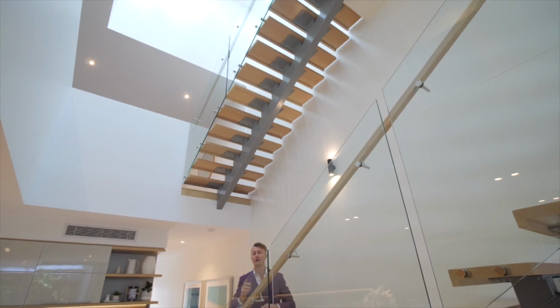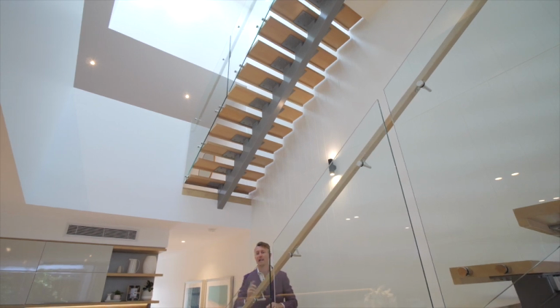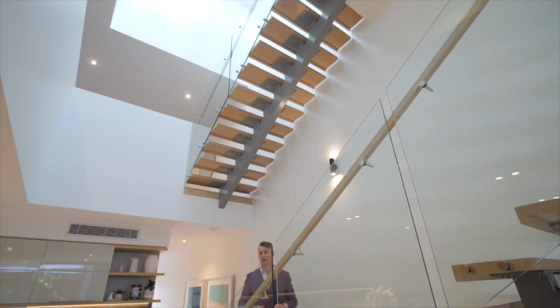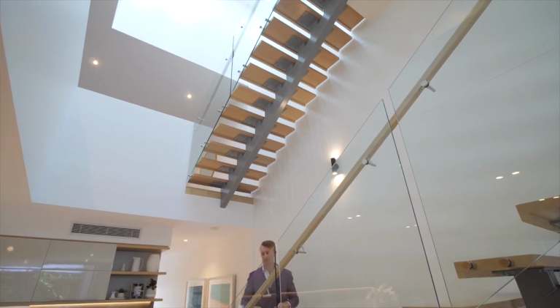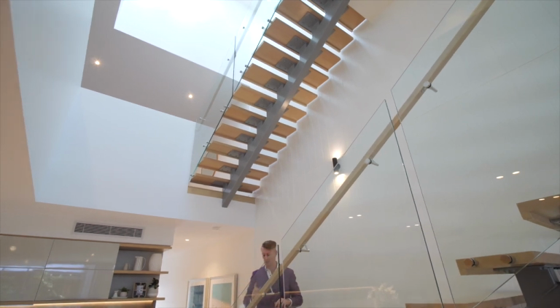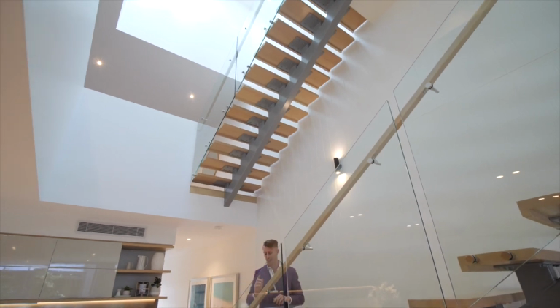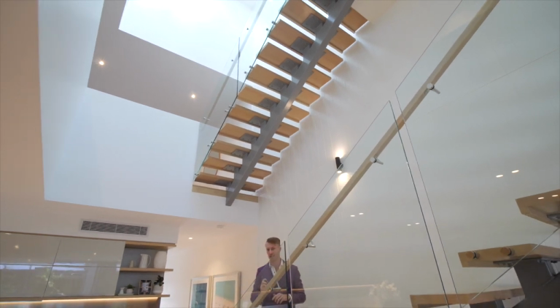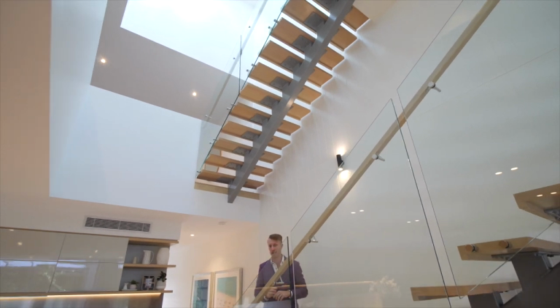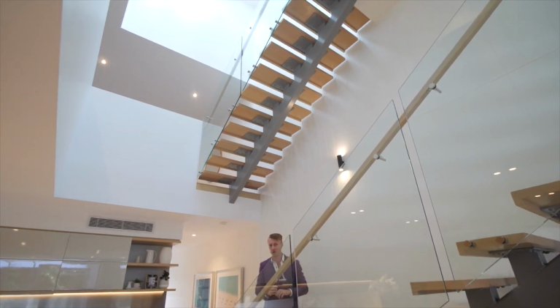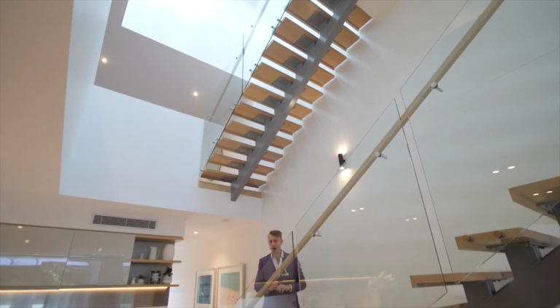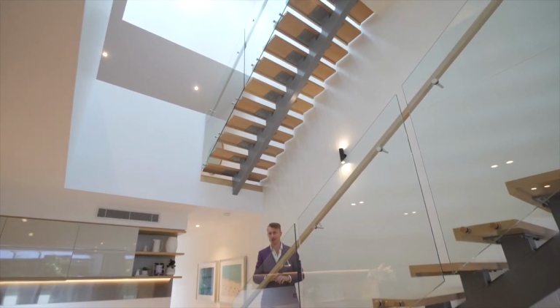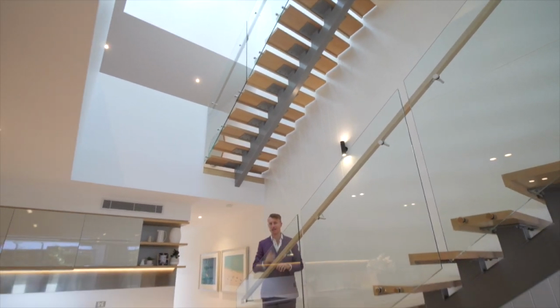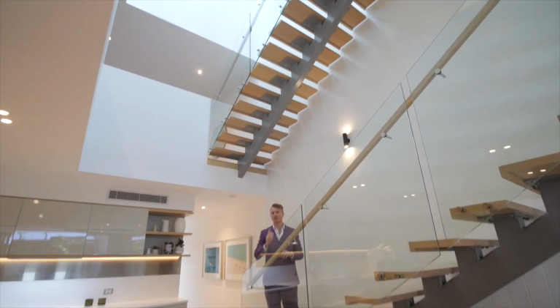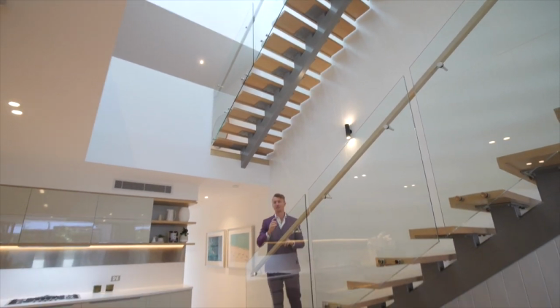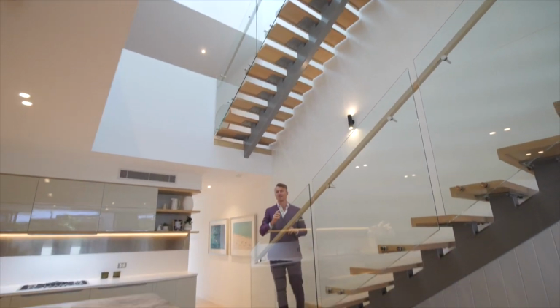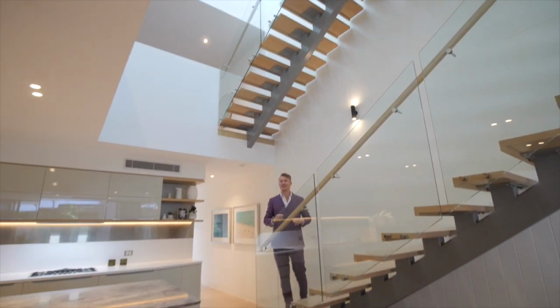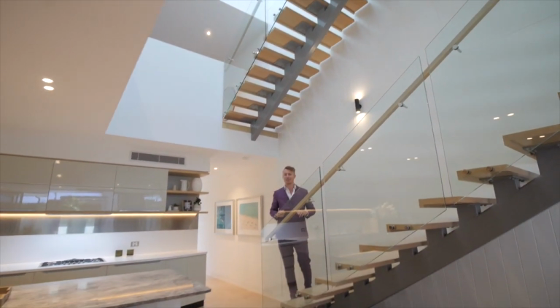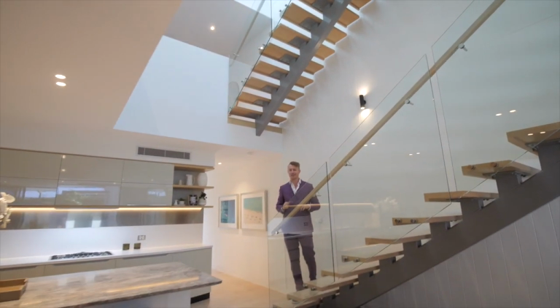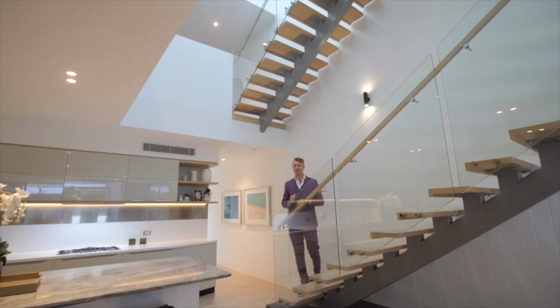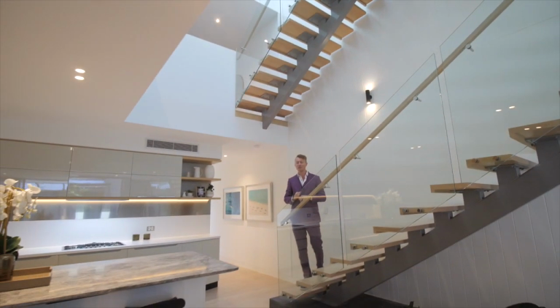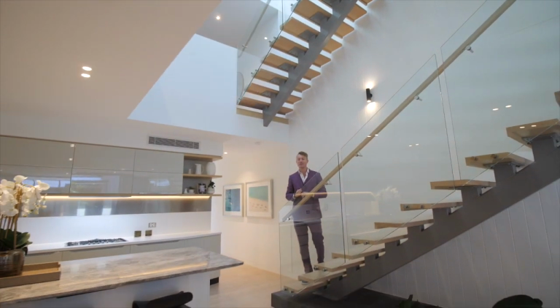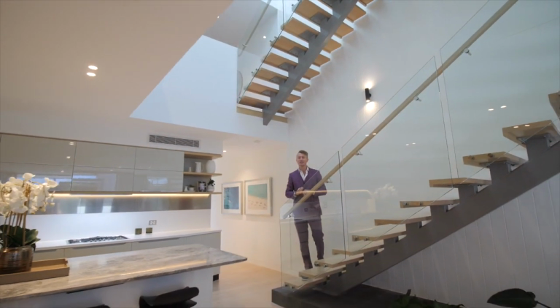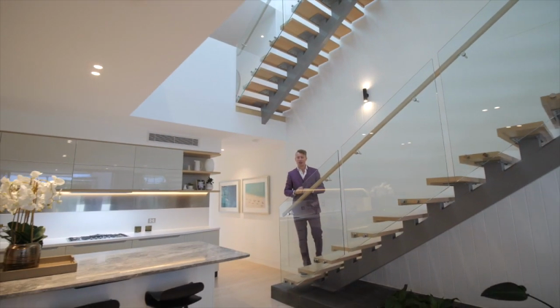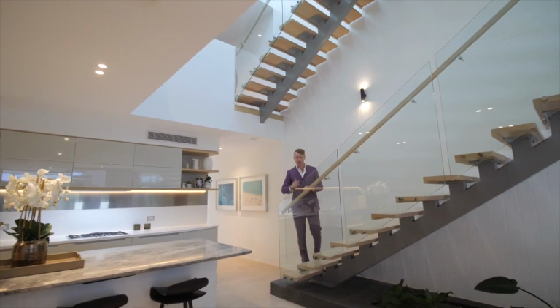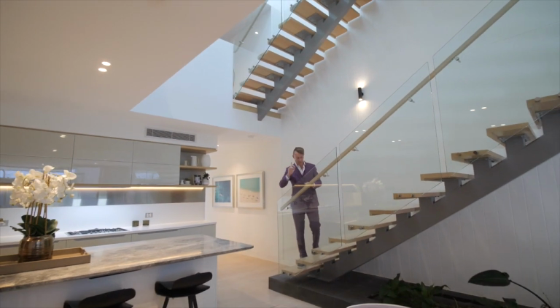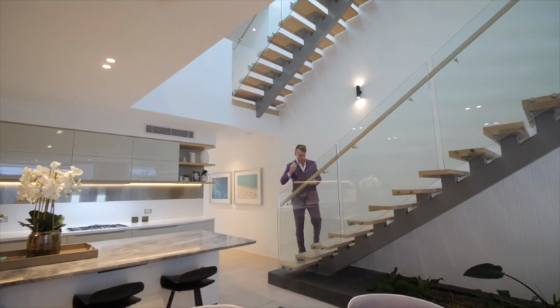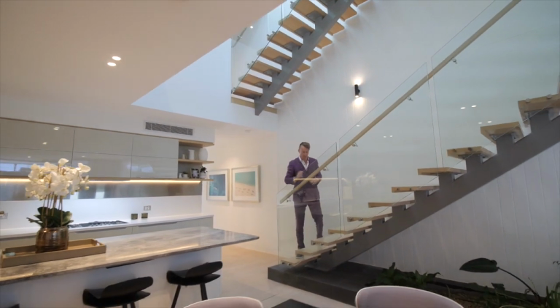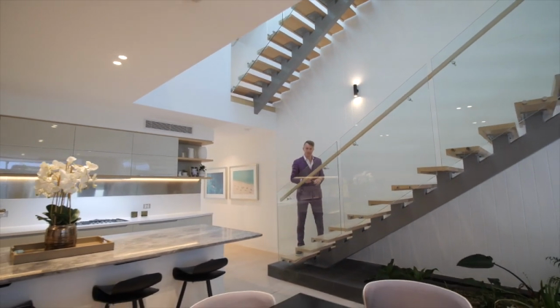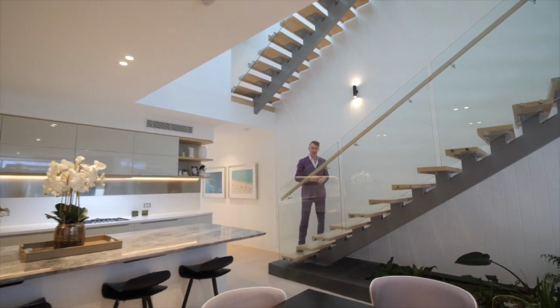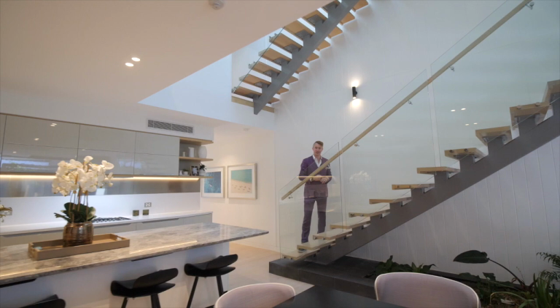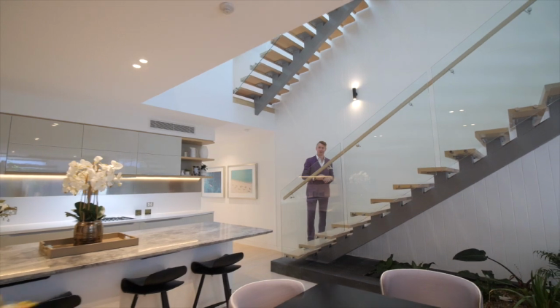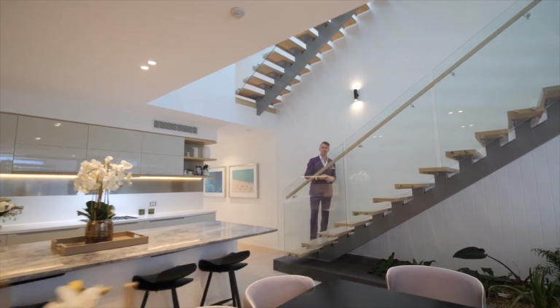I'm going to head up to the second level. I'm going to let you sneak up in the lift, and I'll see you up at the media room.